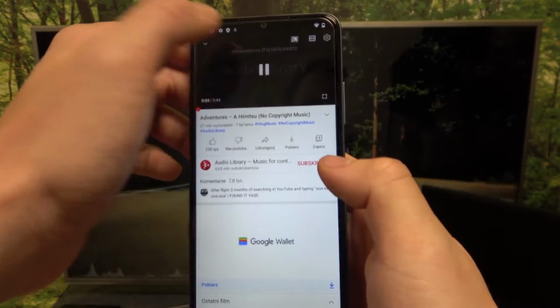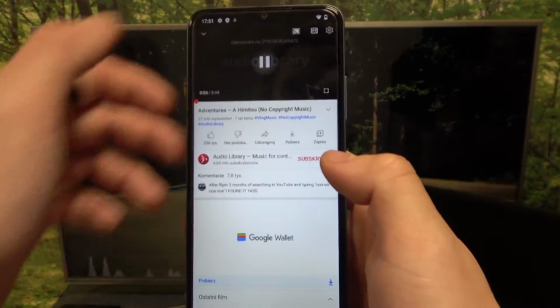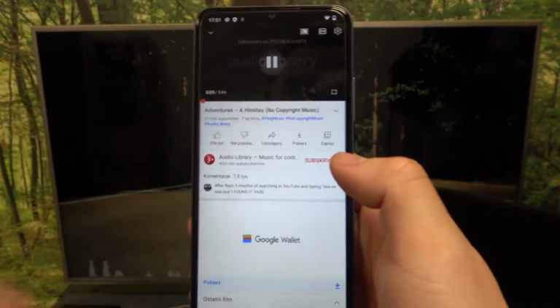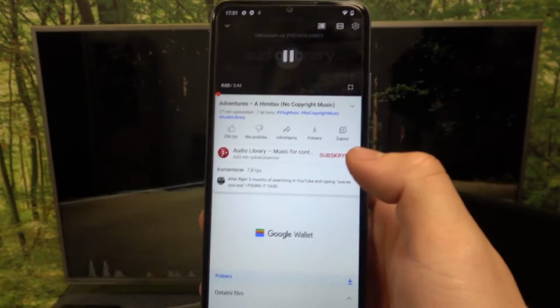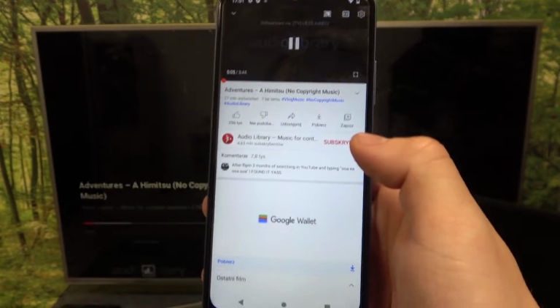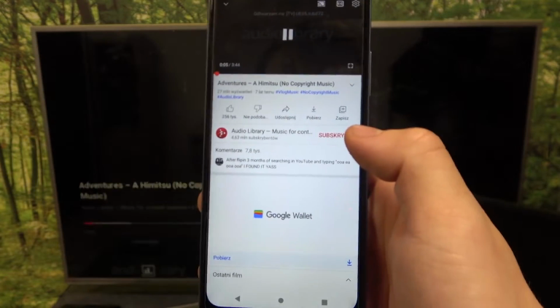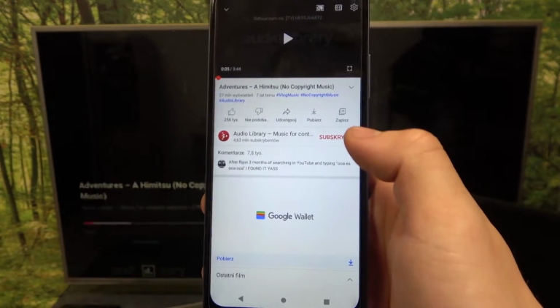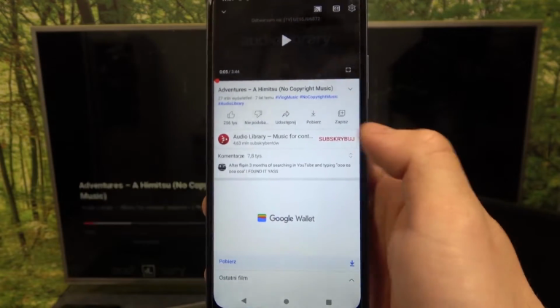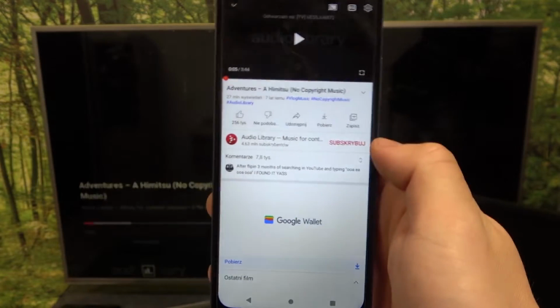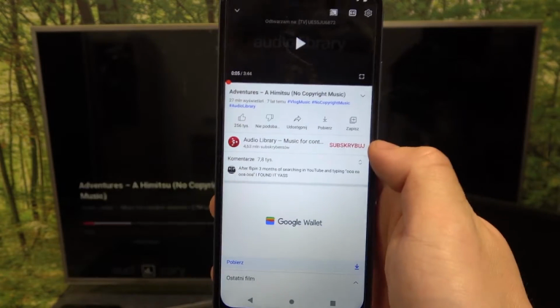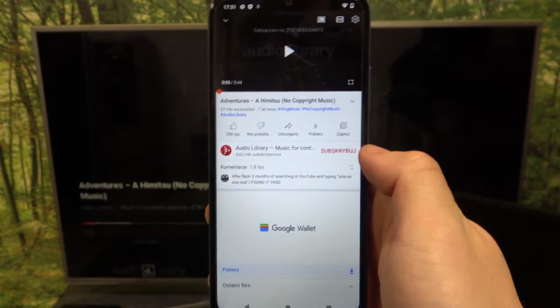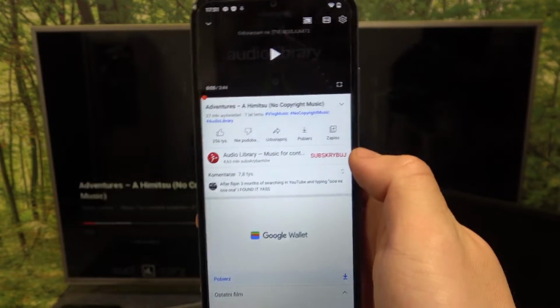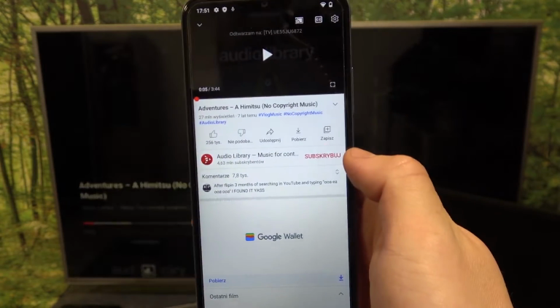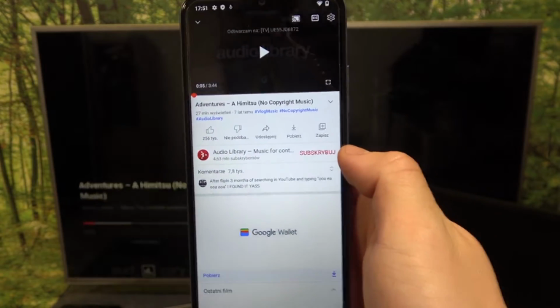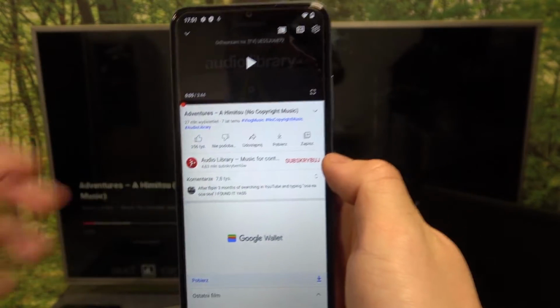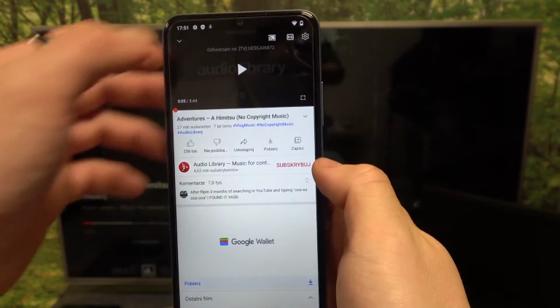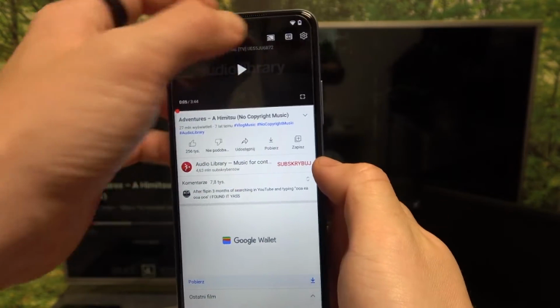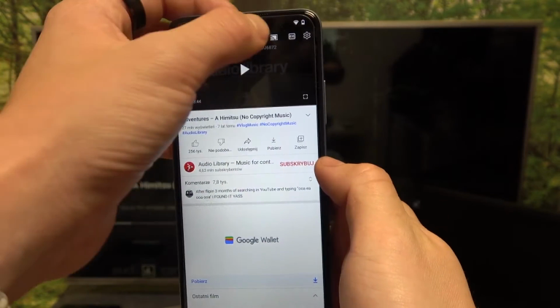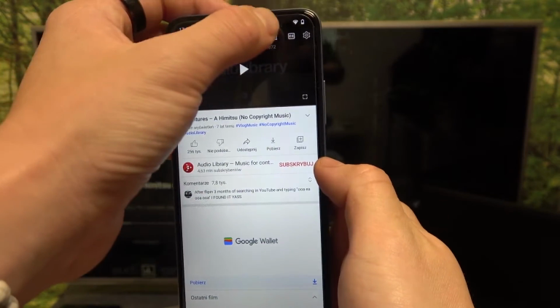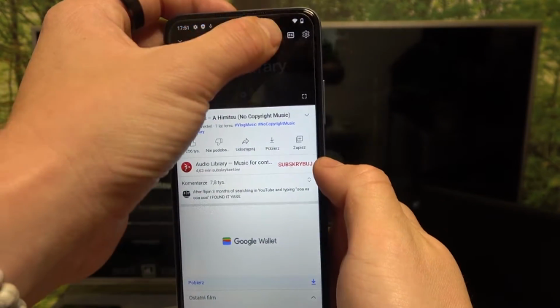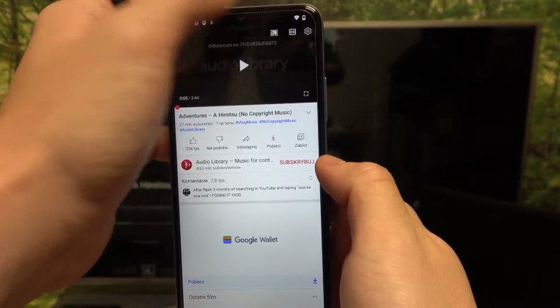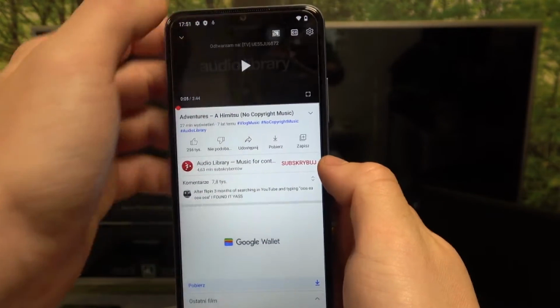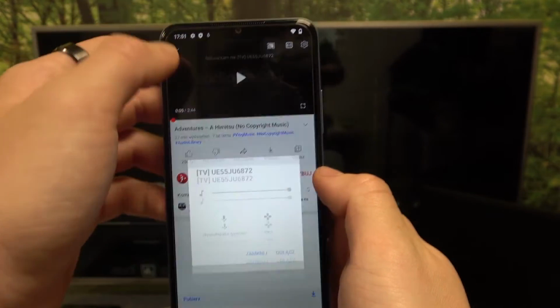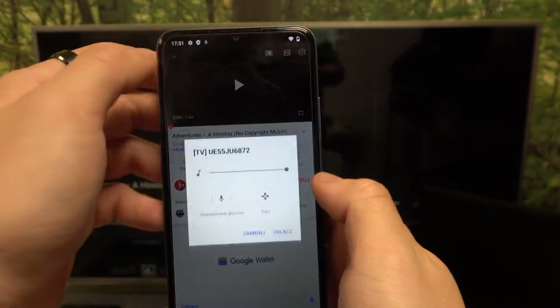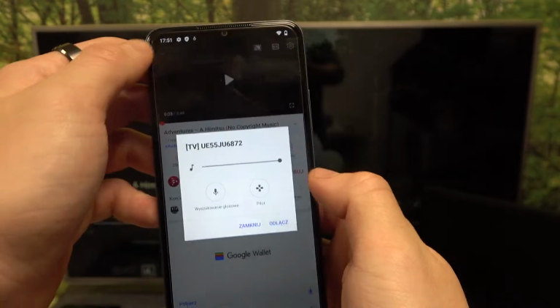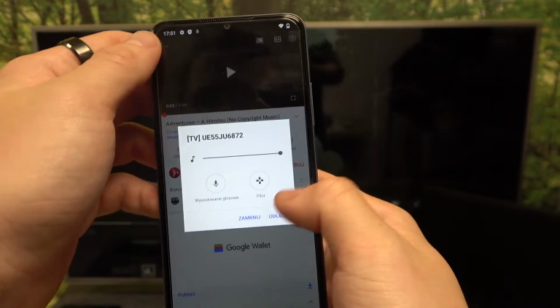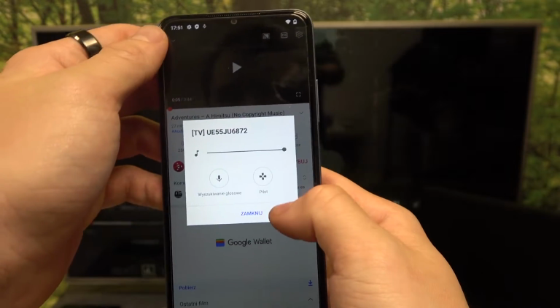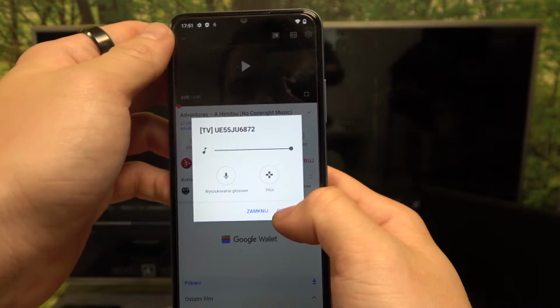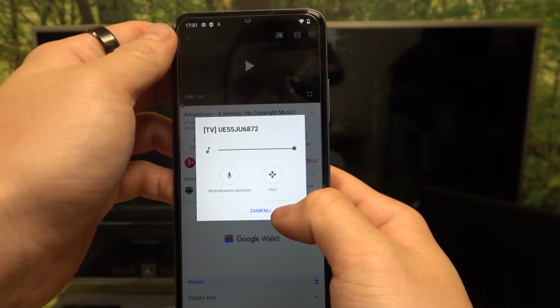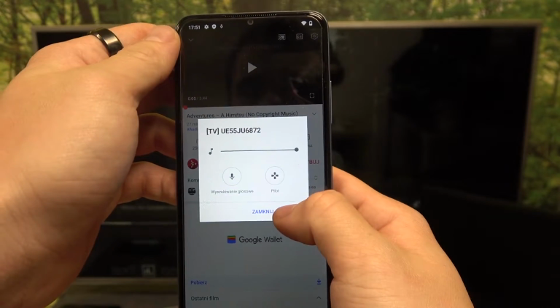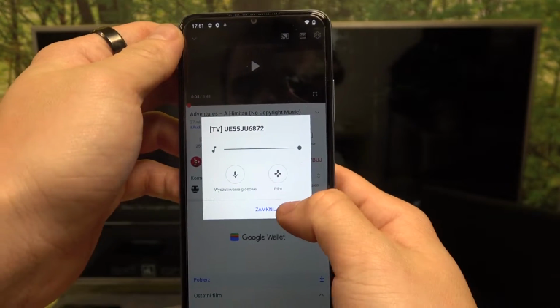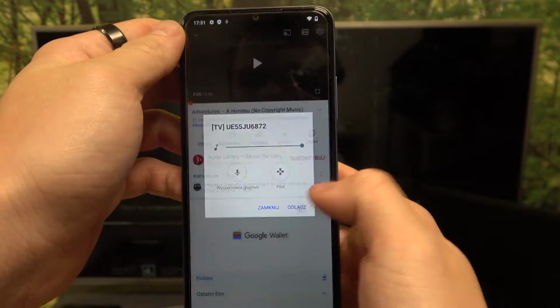If you want to disconnect your smartphone from the TV, press this button again and select disconnect.